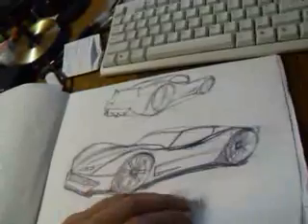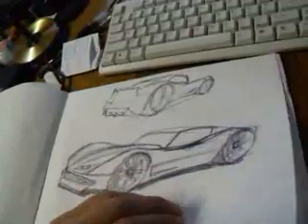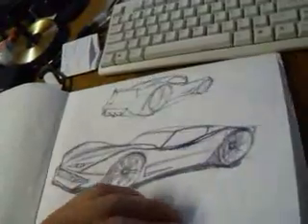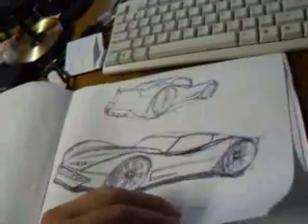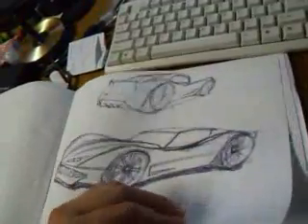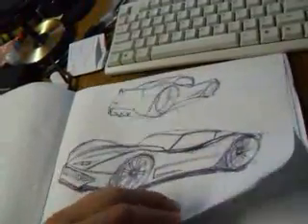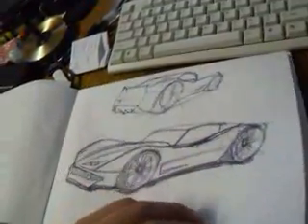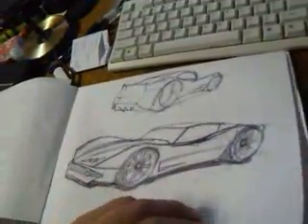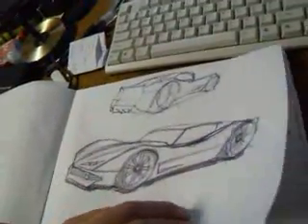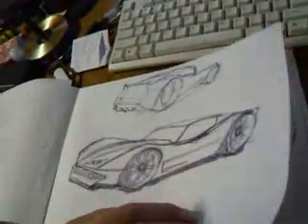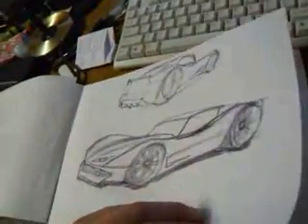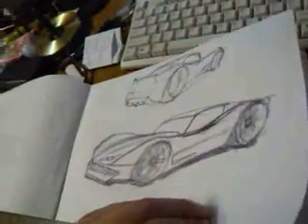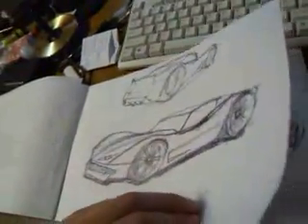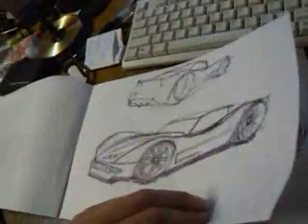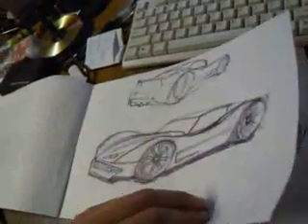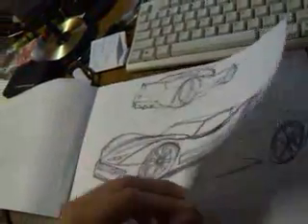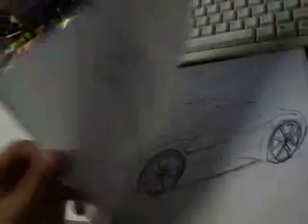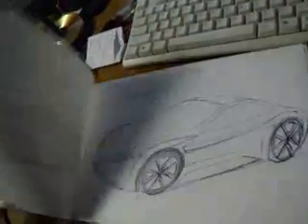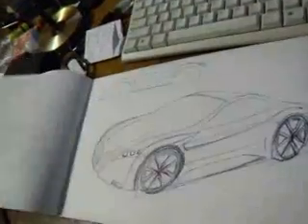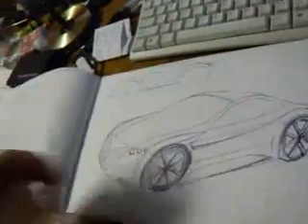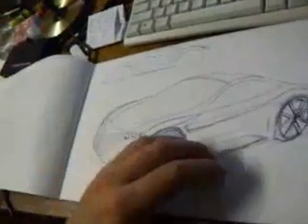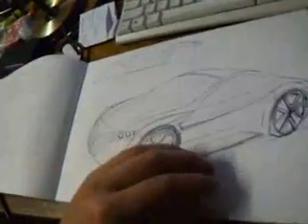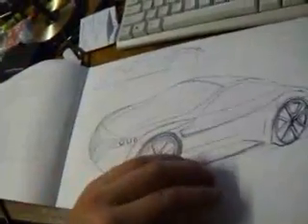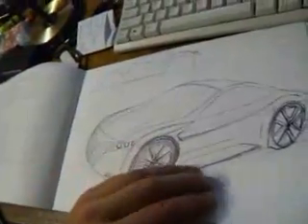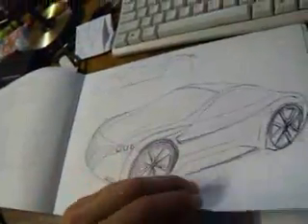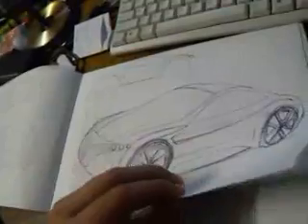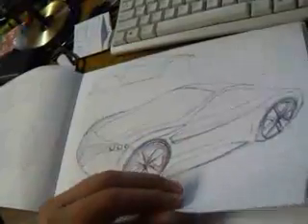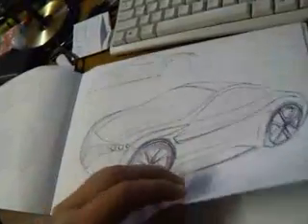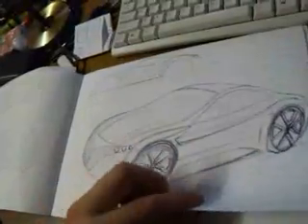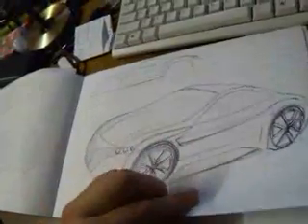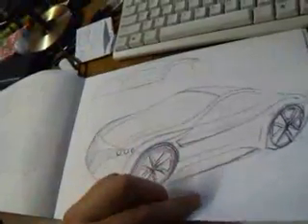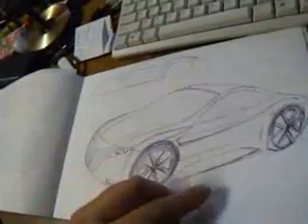Wild sketches — probably made in the train, or in the bus. Probably in the bus.